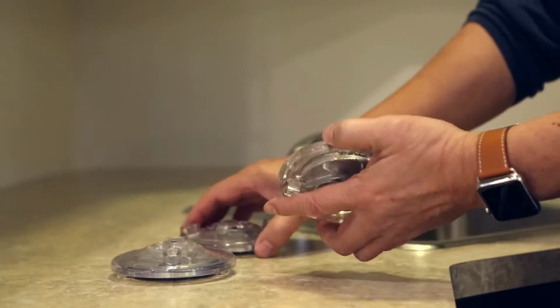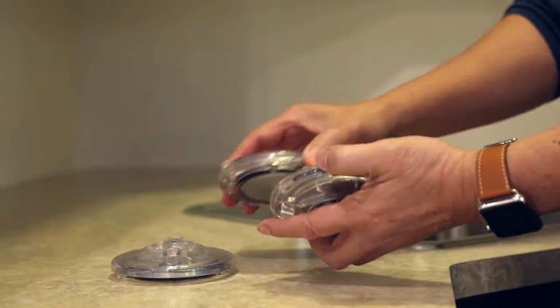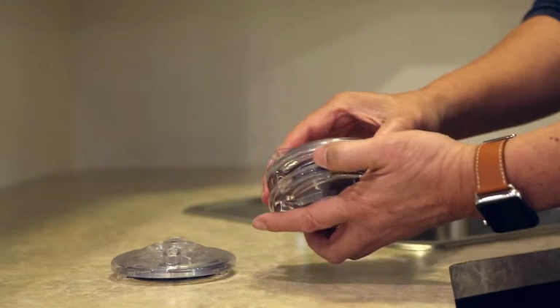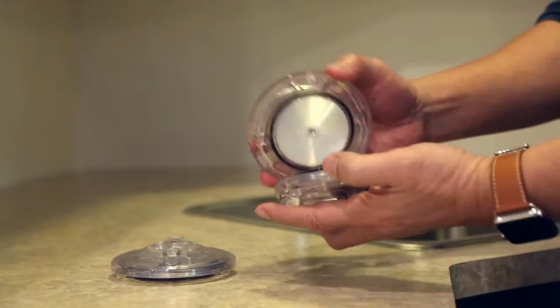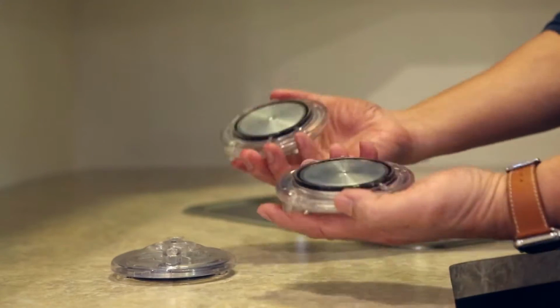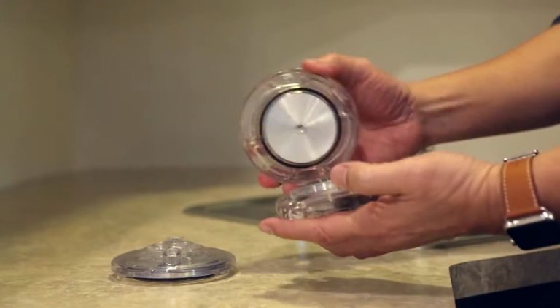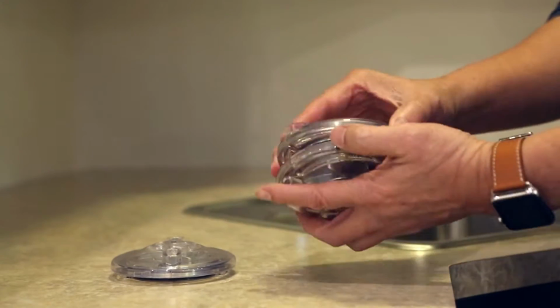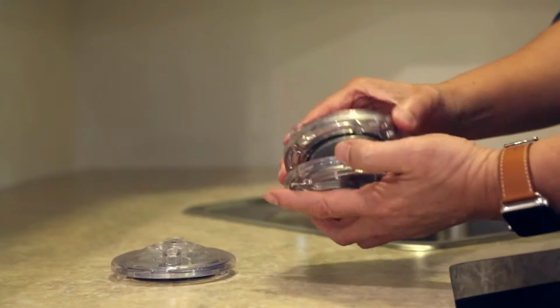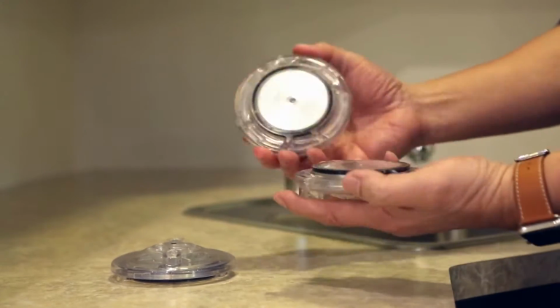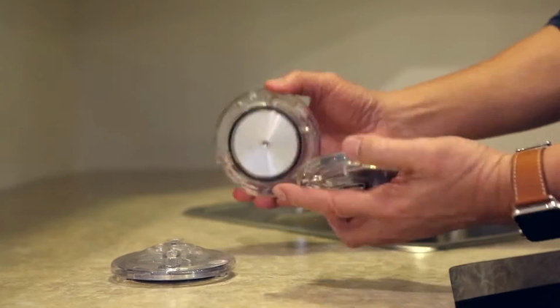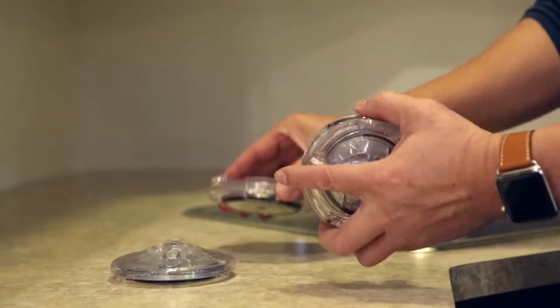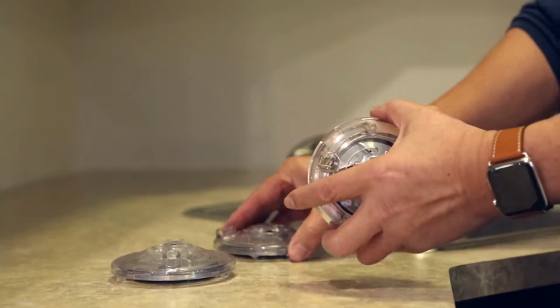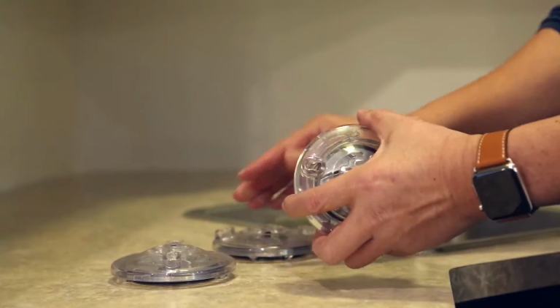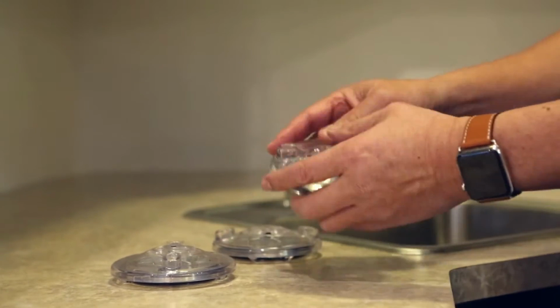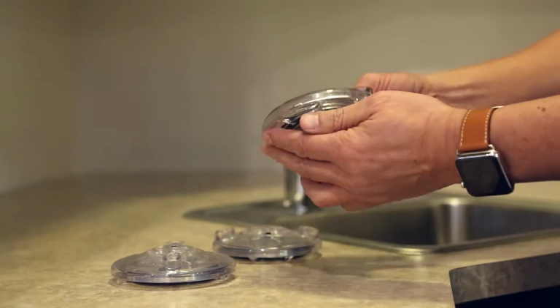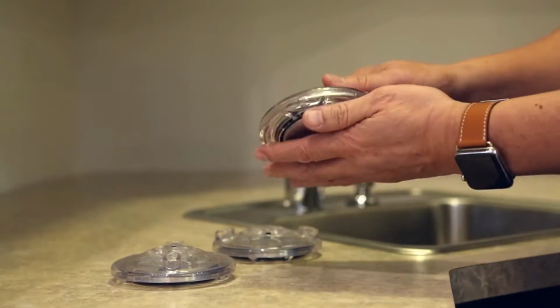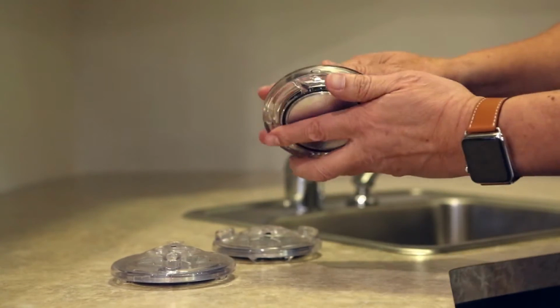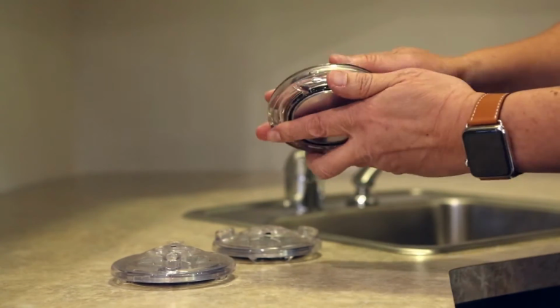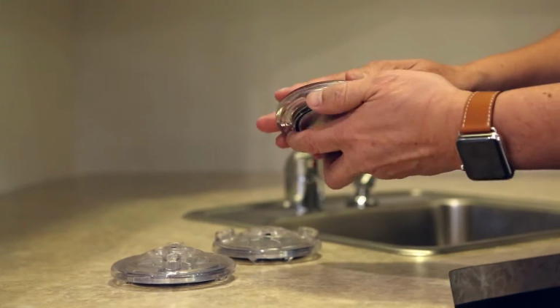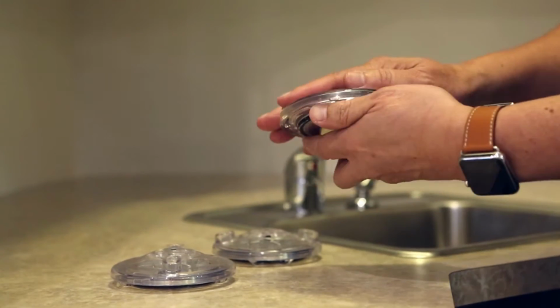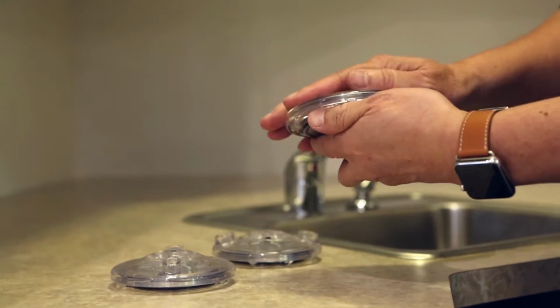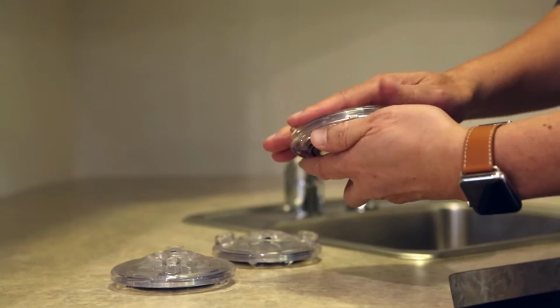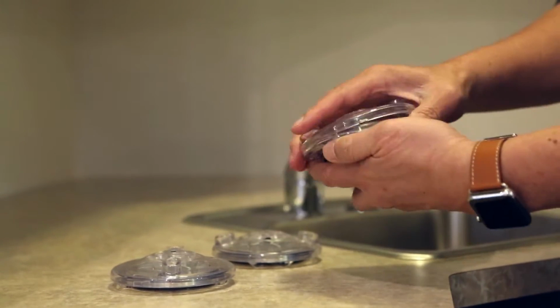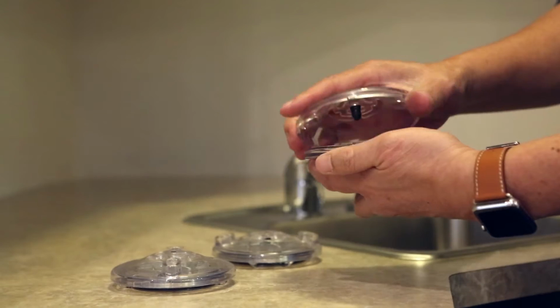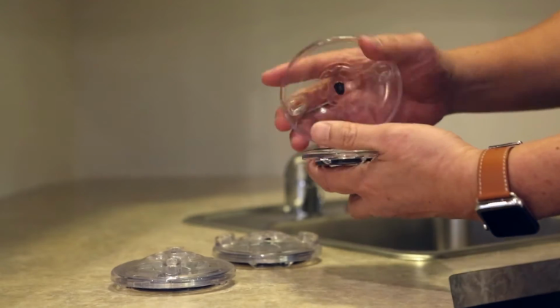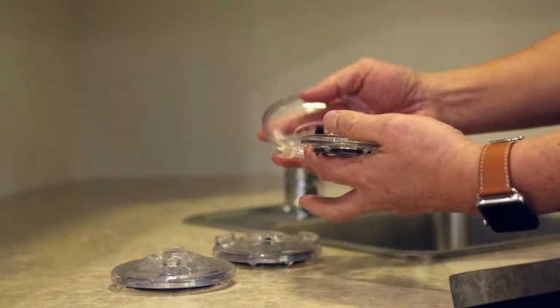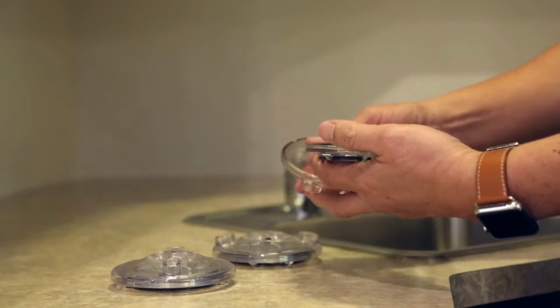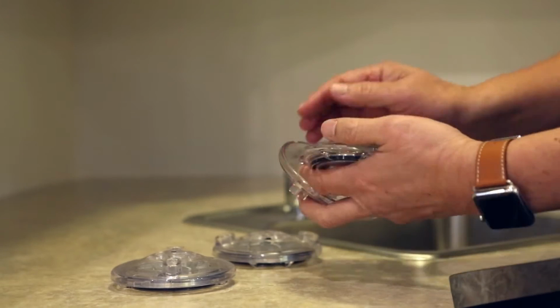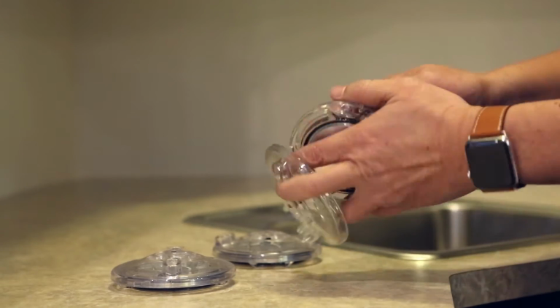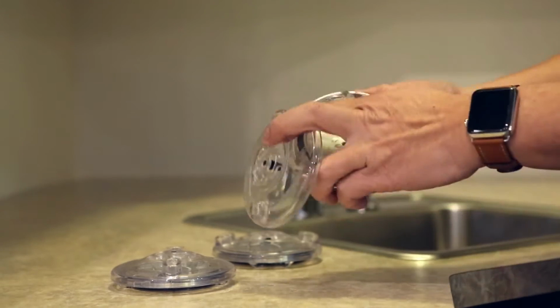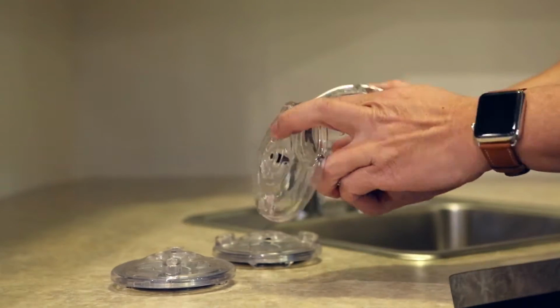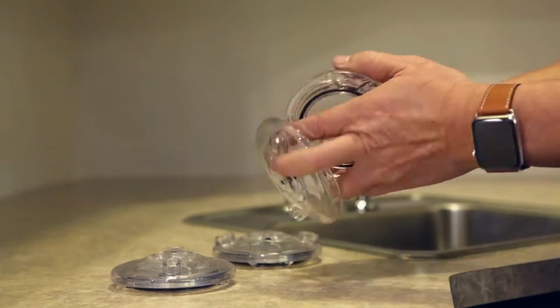You may put multiple impellers in the same sink and there will not be any magnetic field to pull them together.